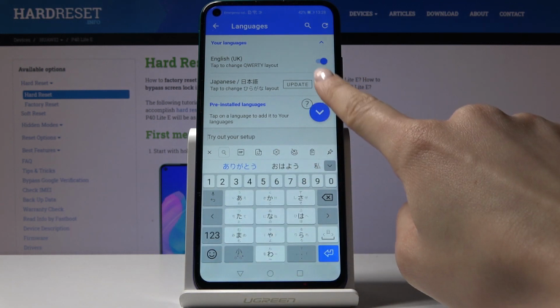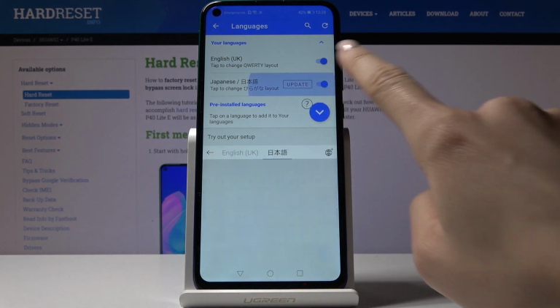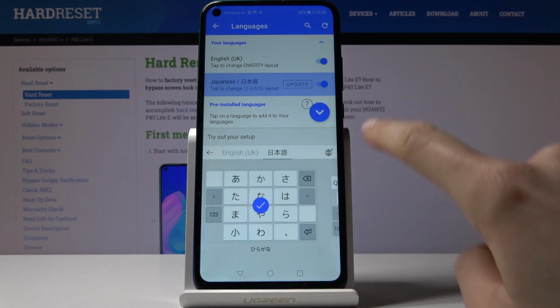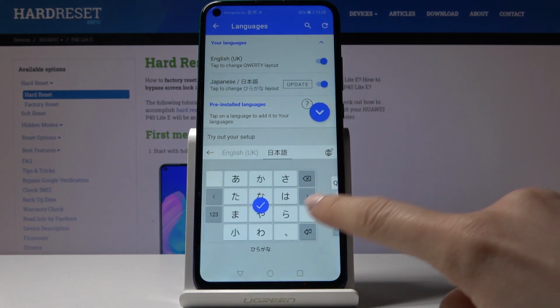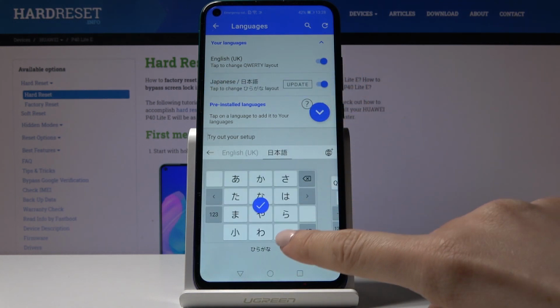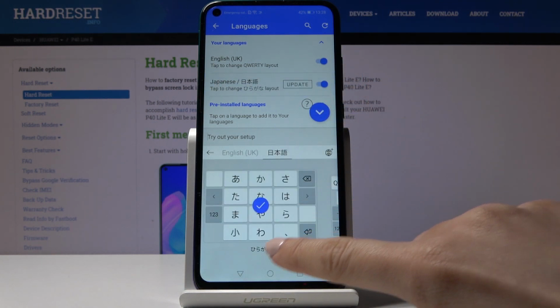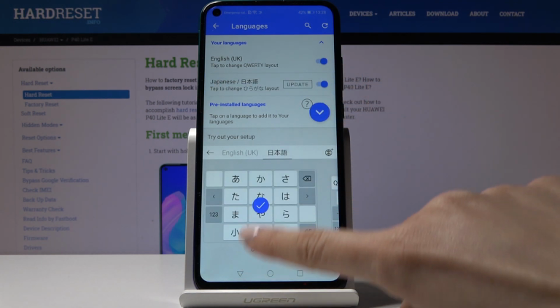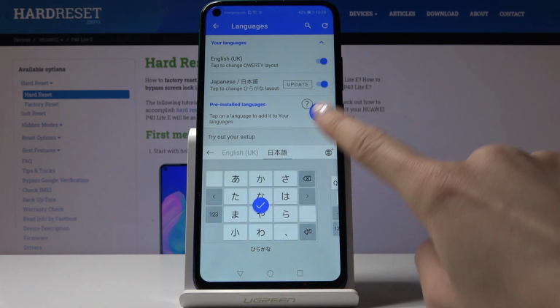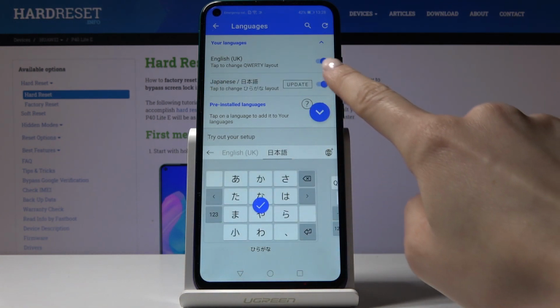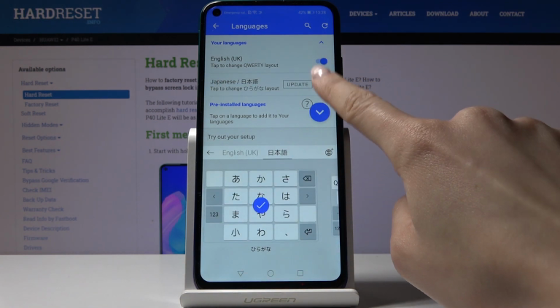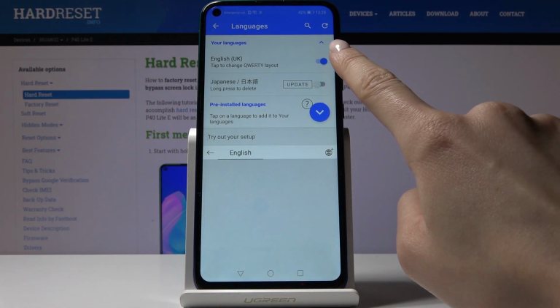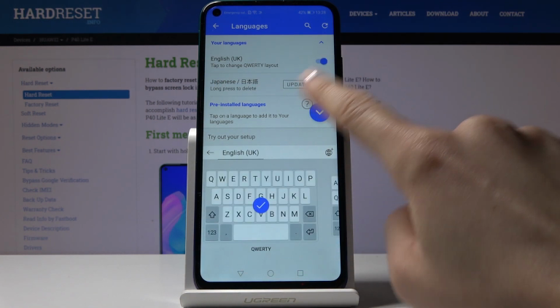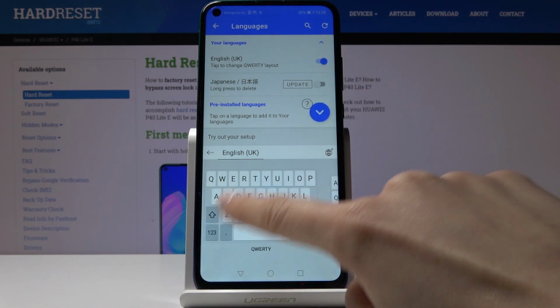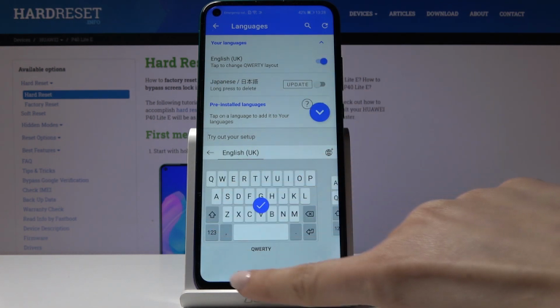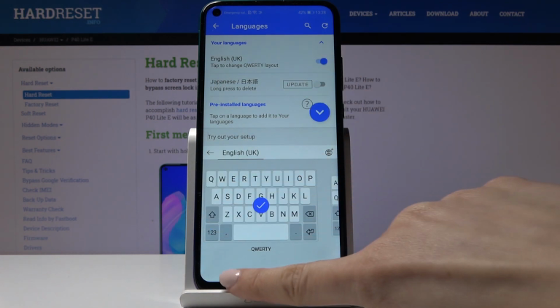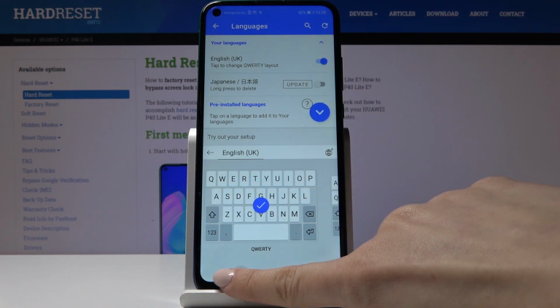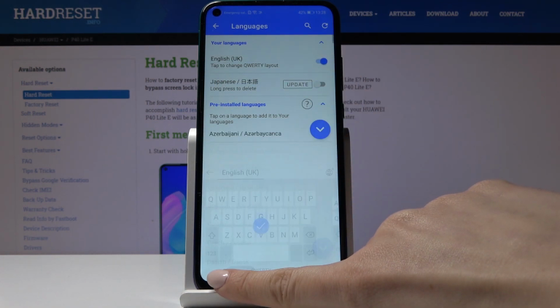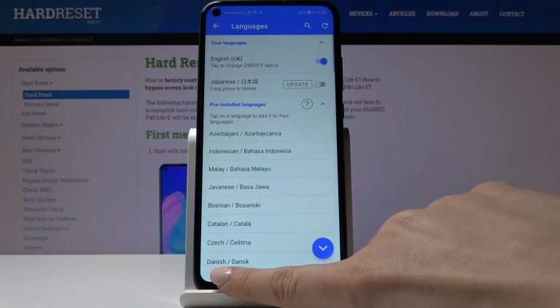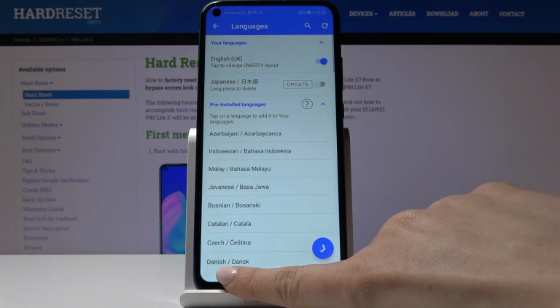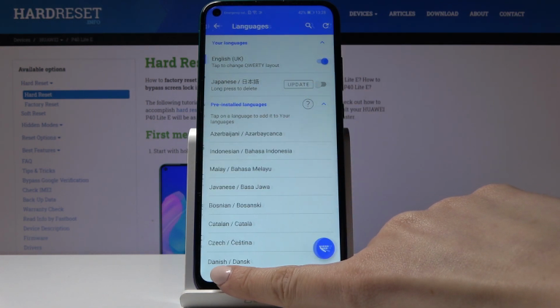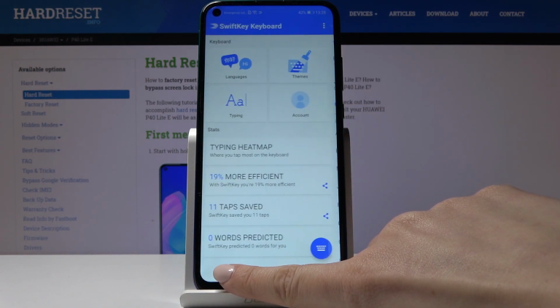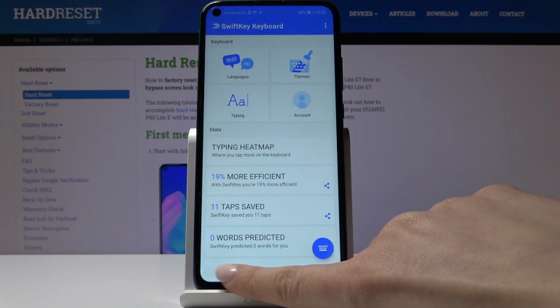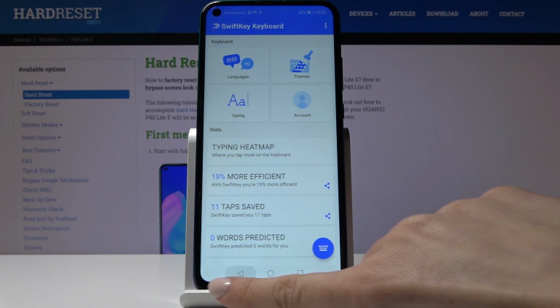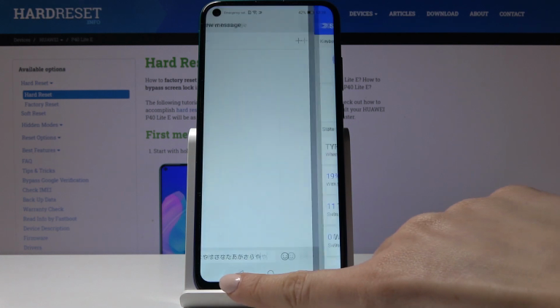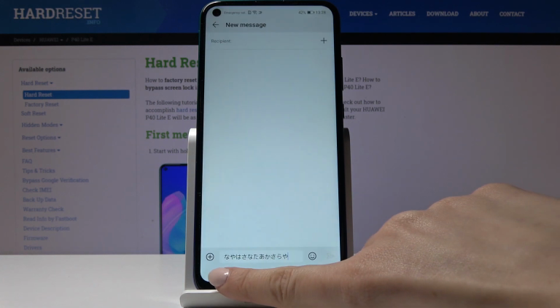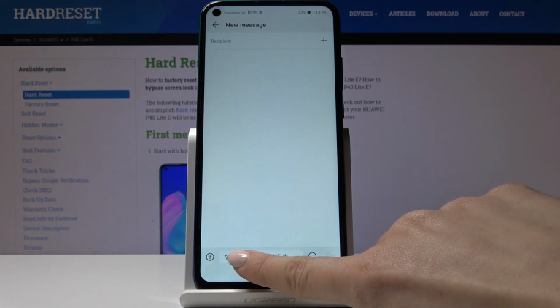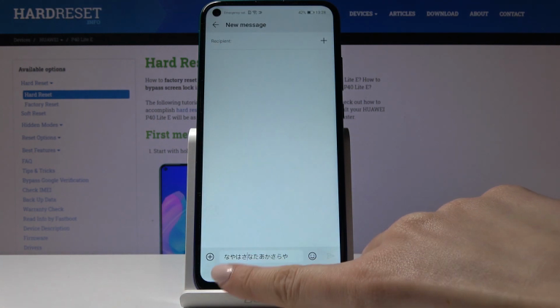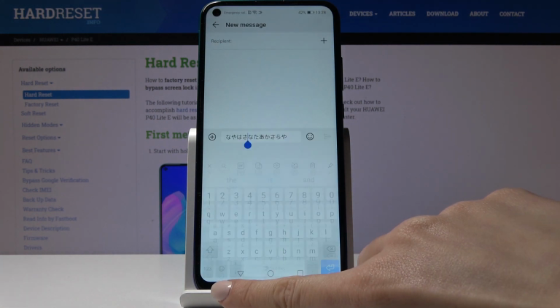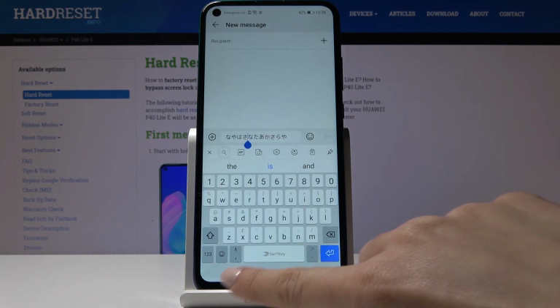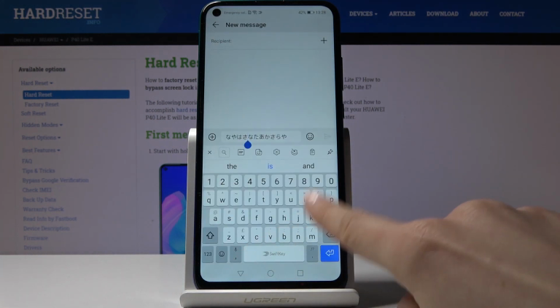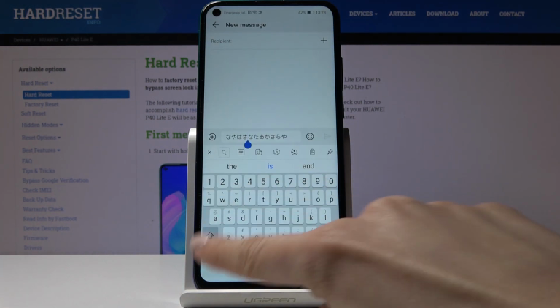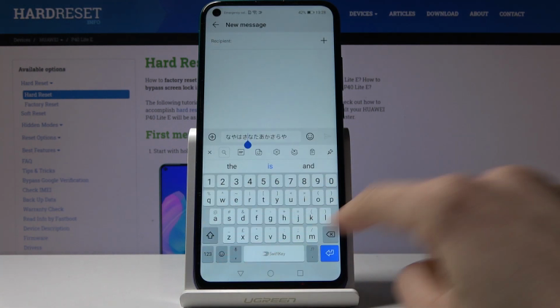So let me switch it off. And as you can see, now we are back in English.